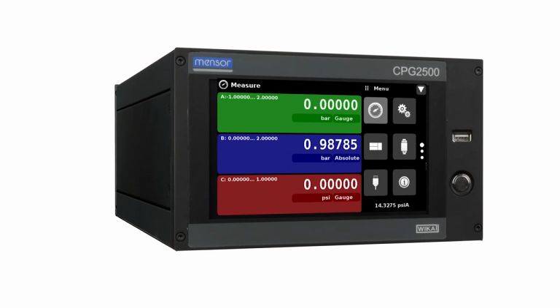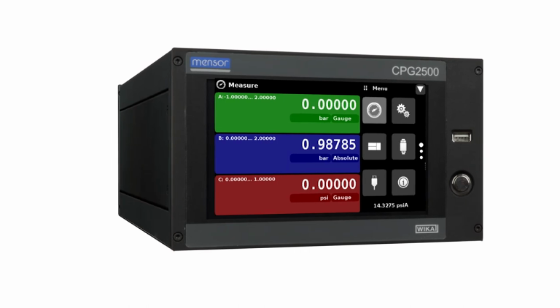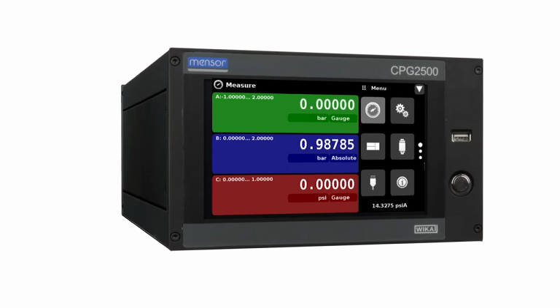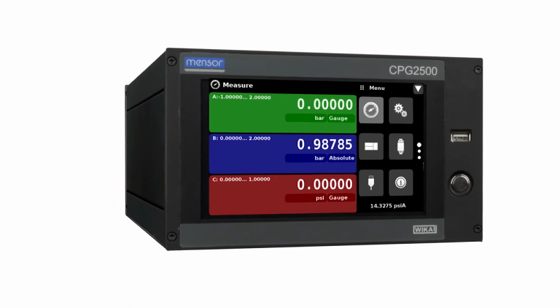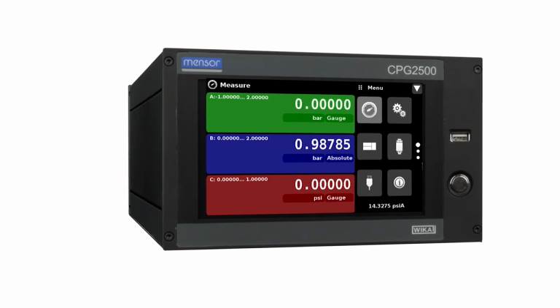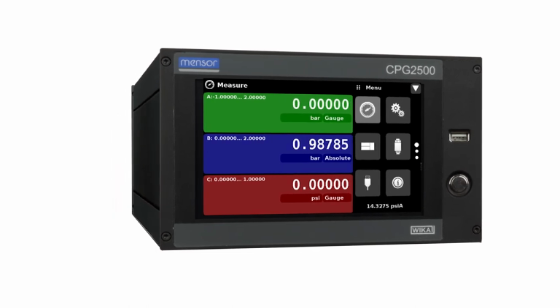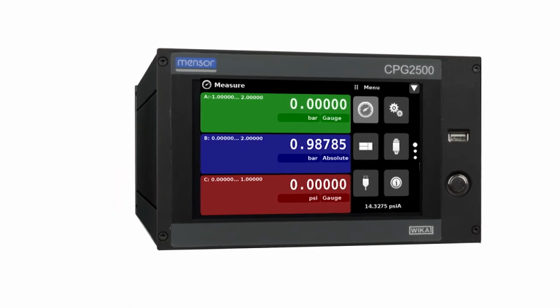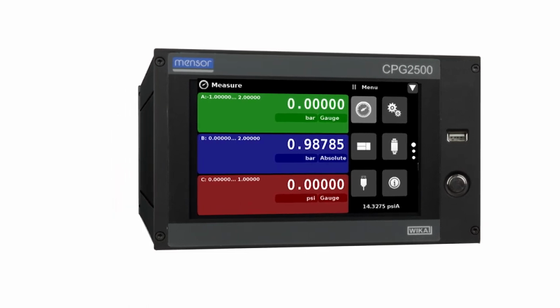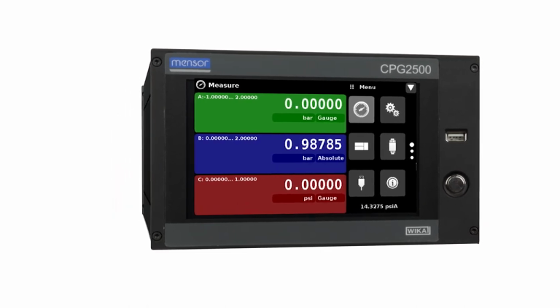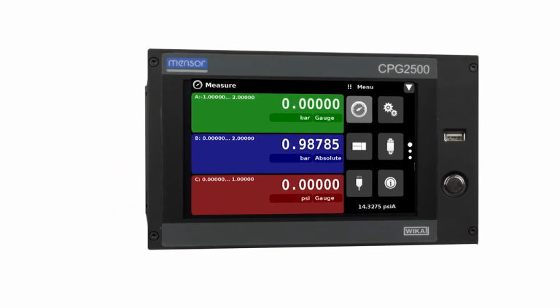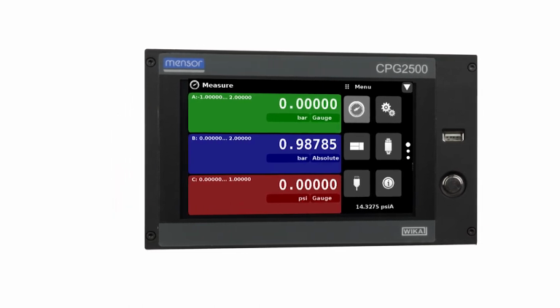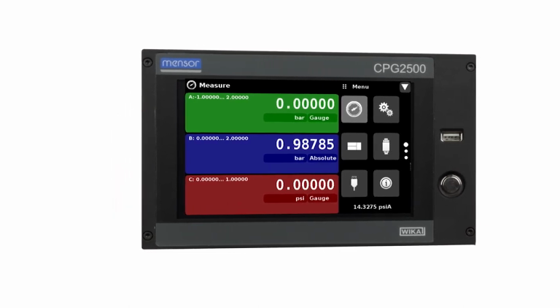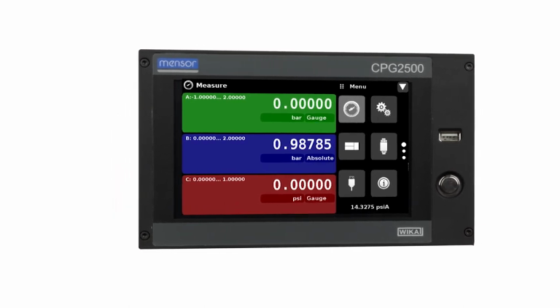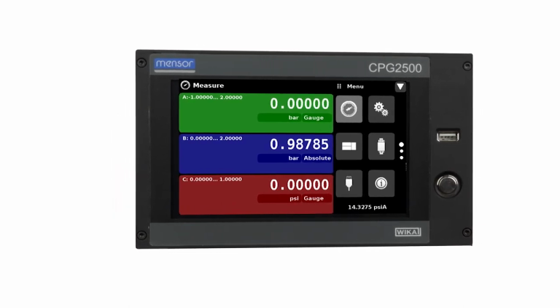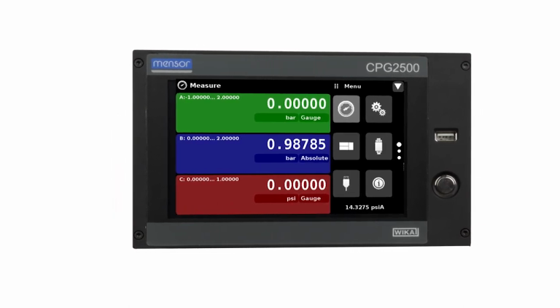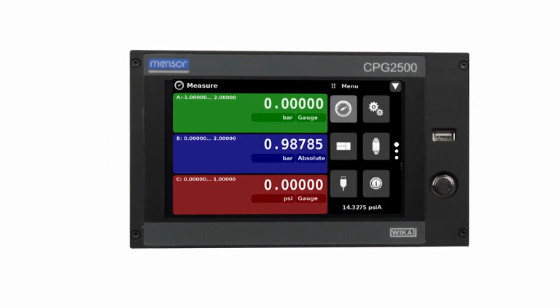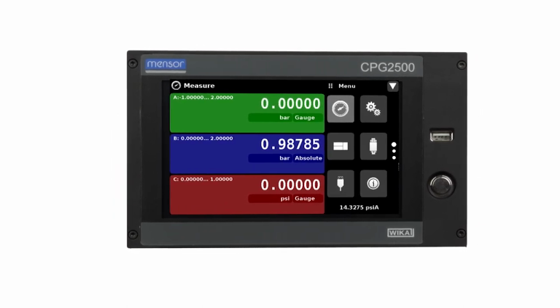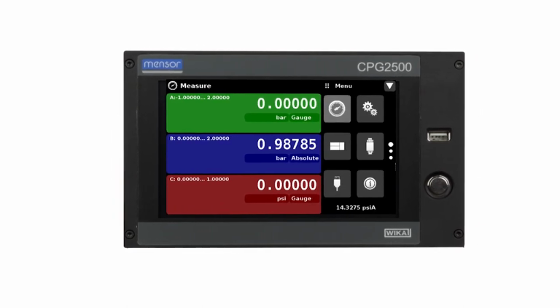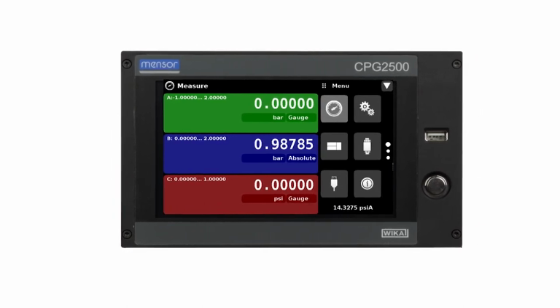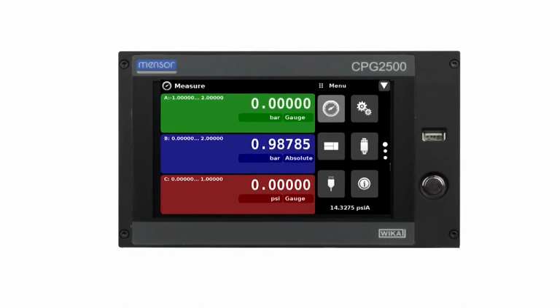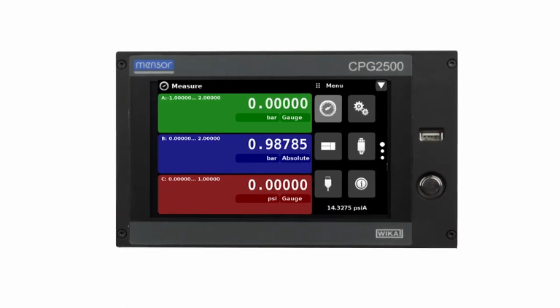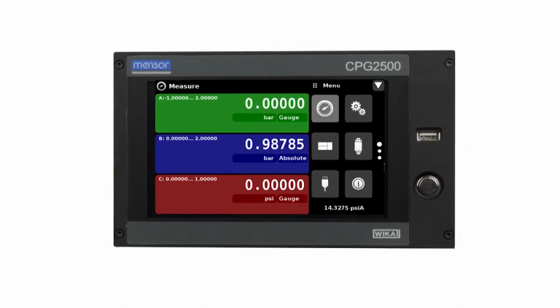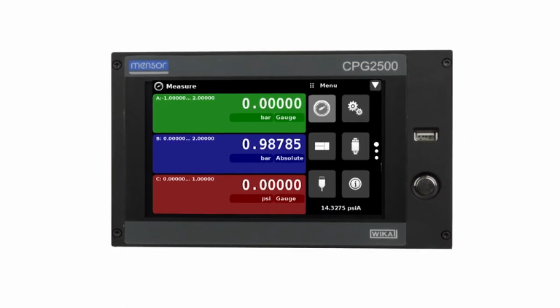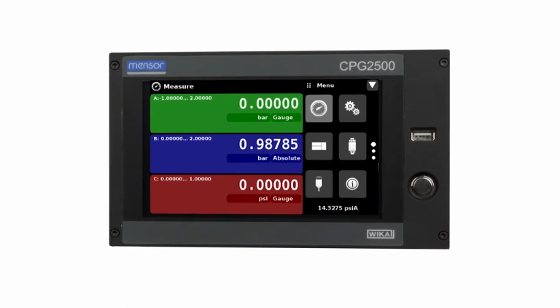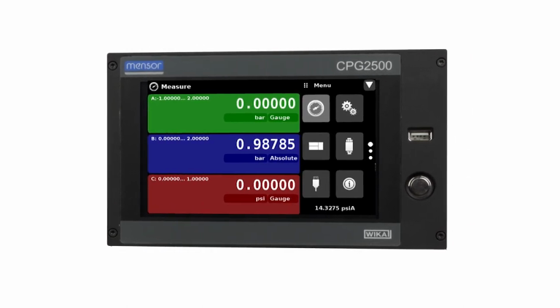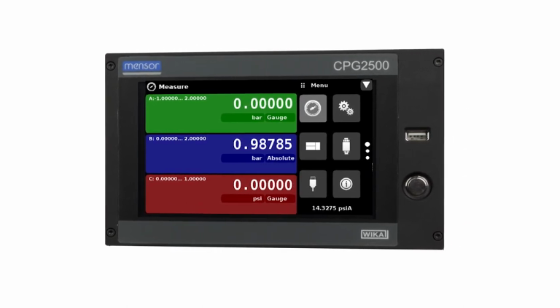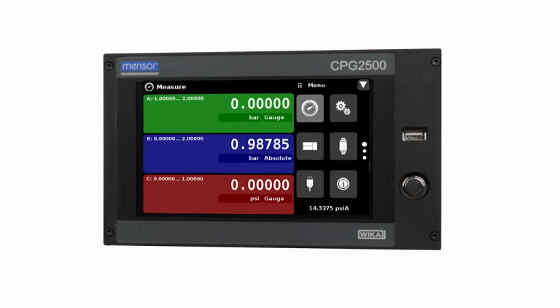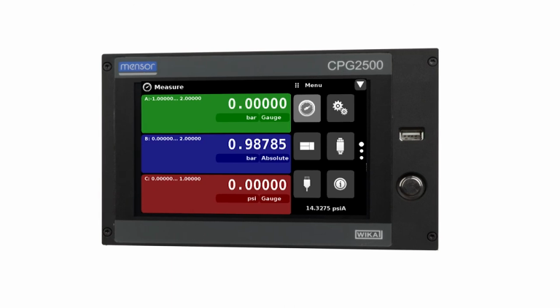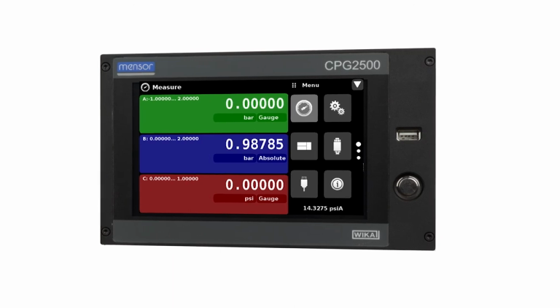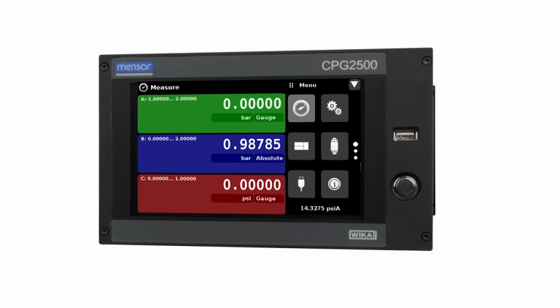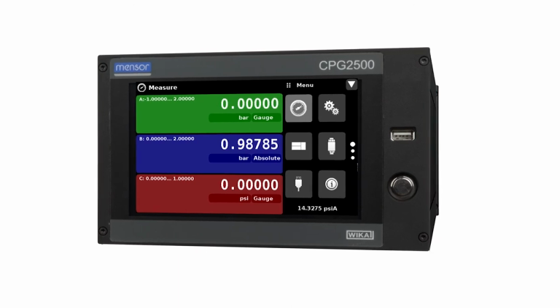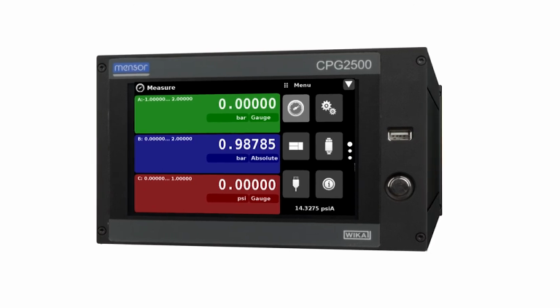All these features make the CPG2500 the ultimate choice for precision pressure measurement.